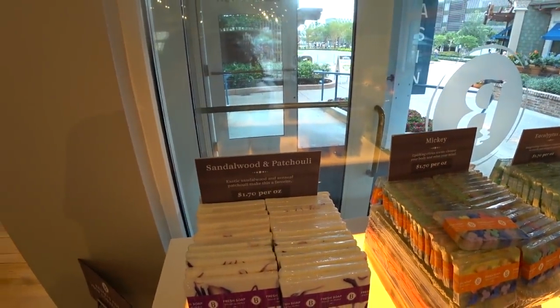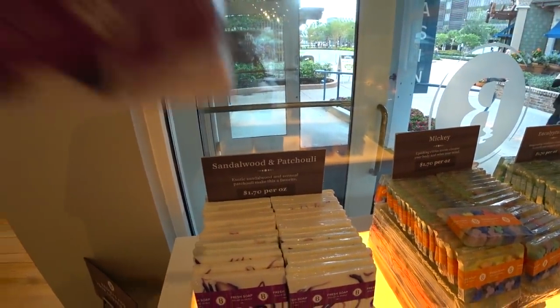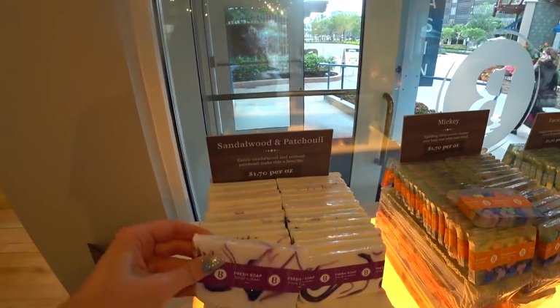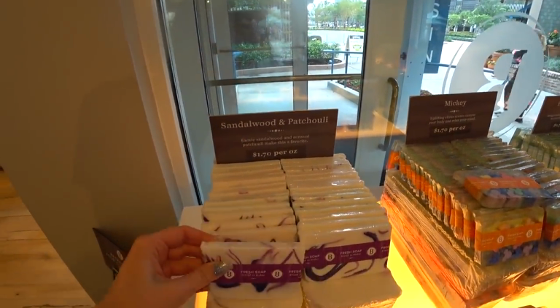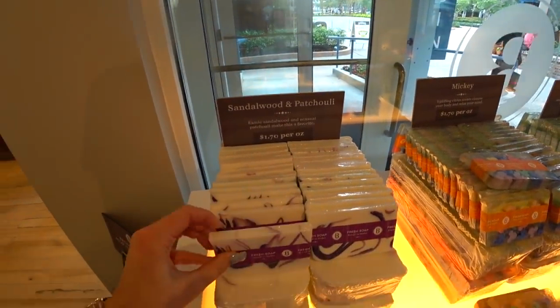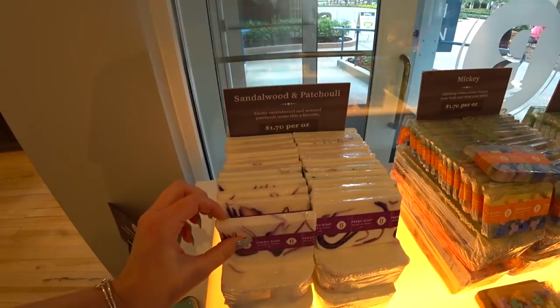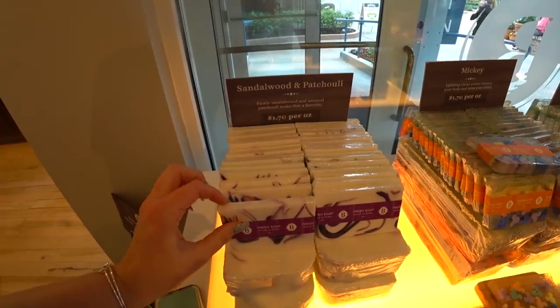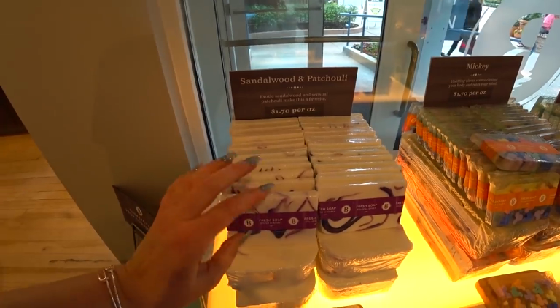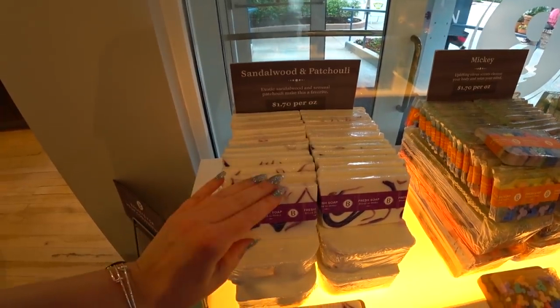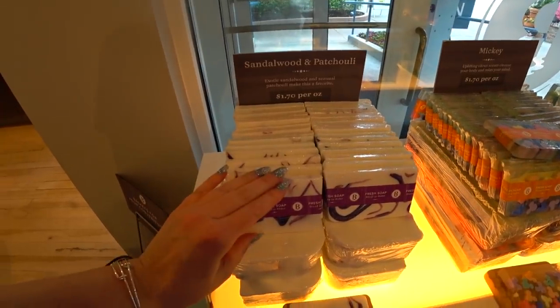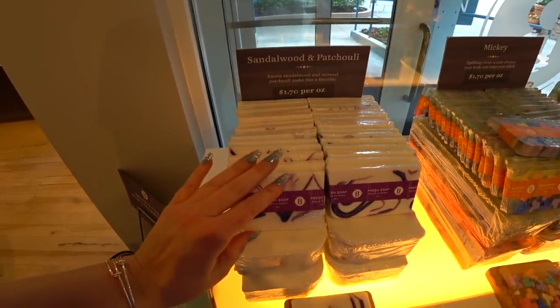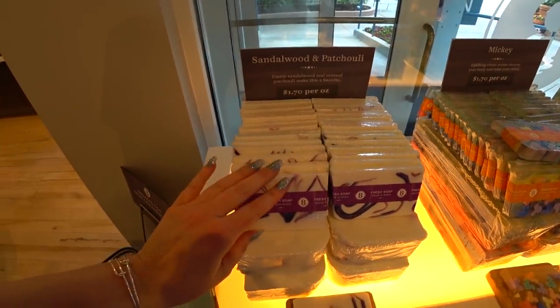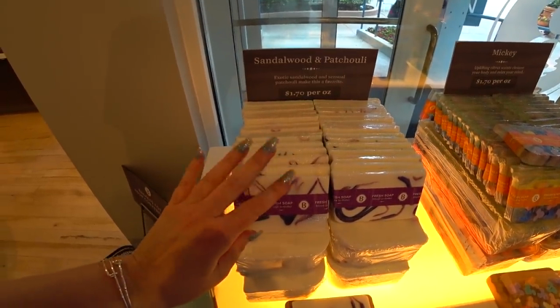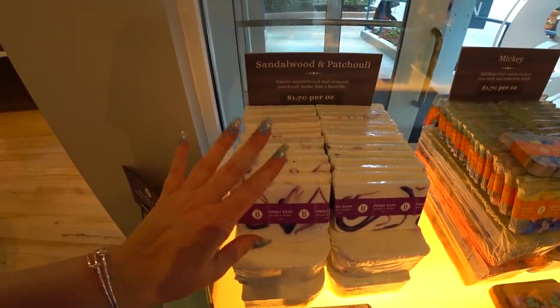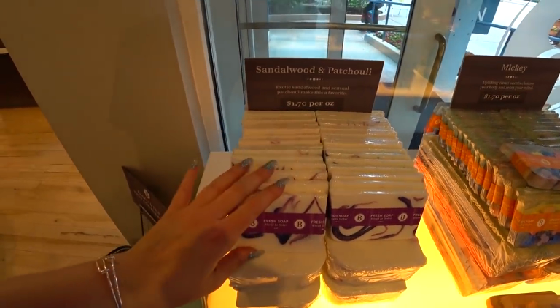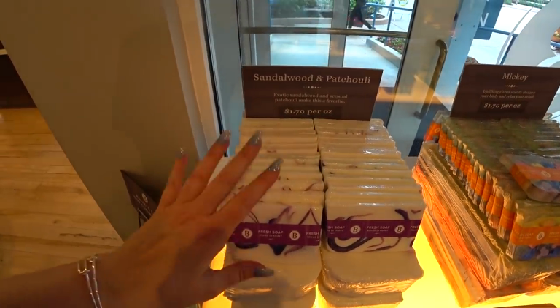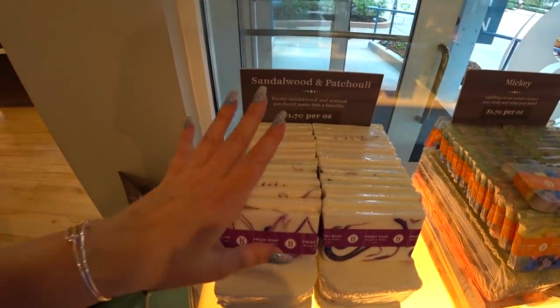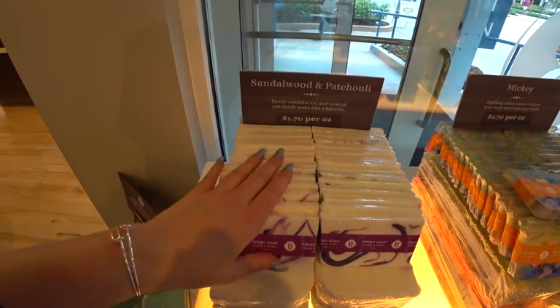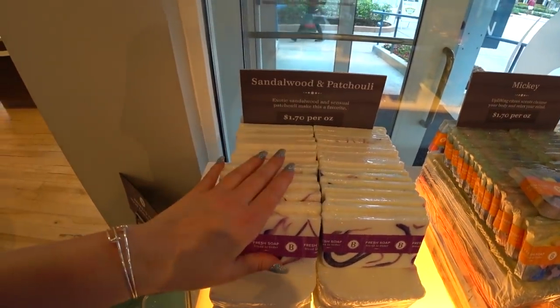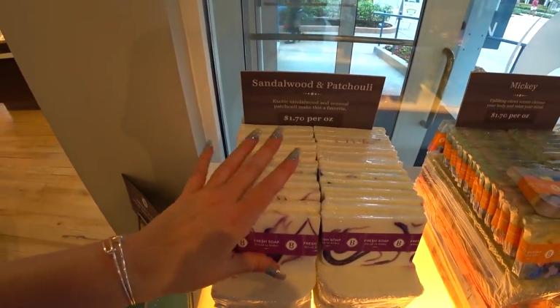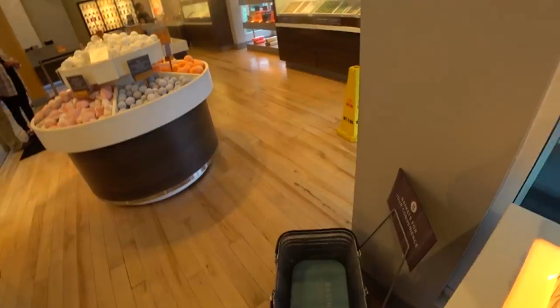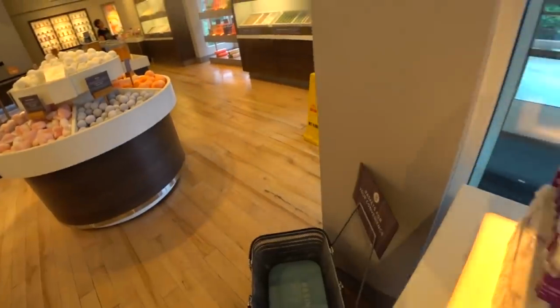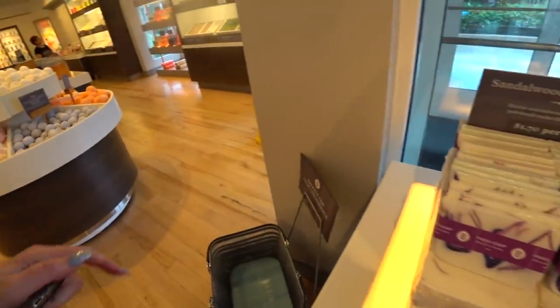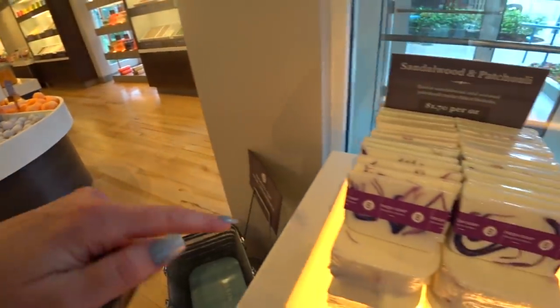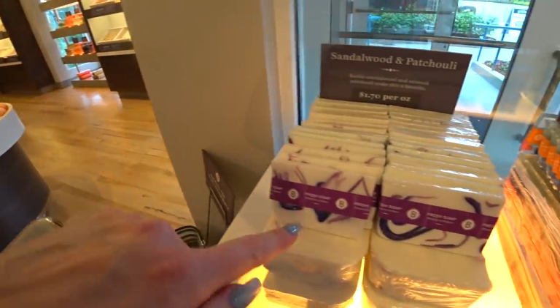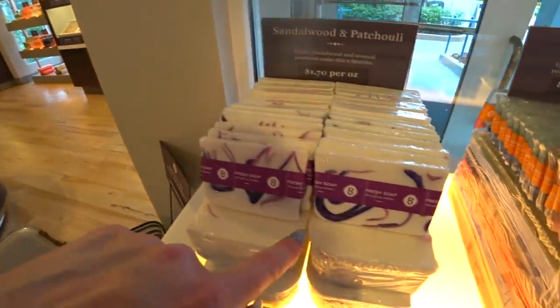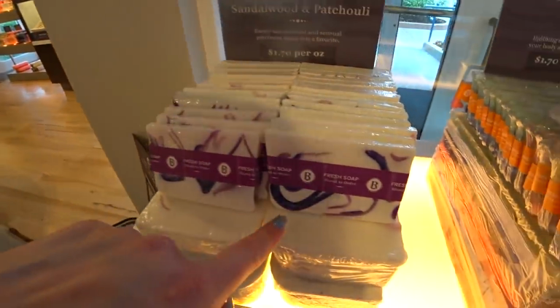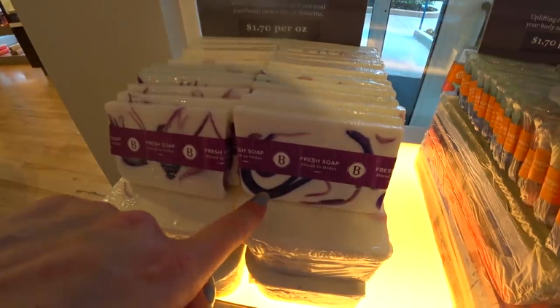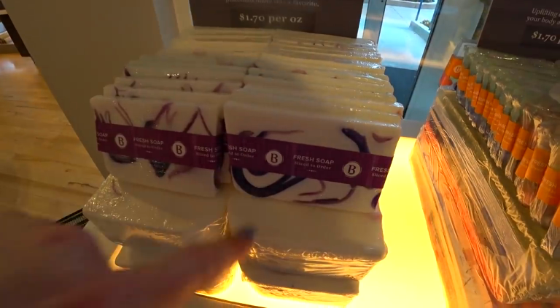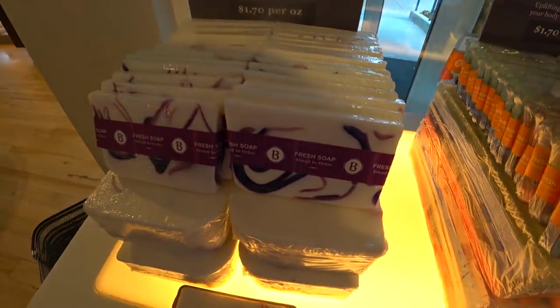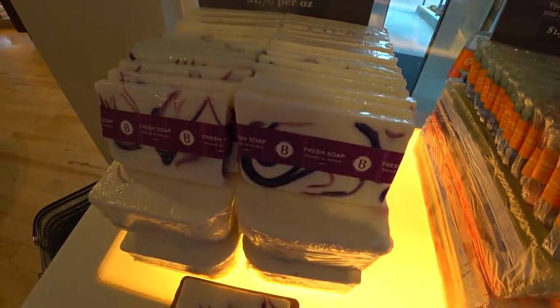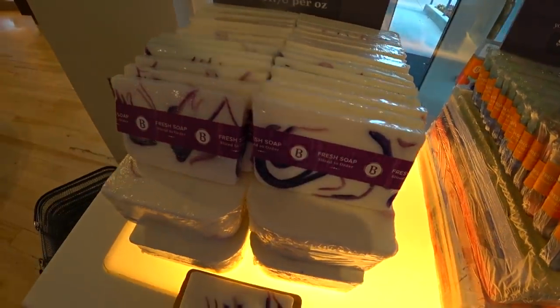They have a beautiful eucalyptus mint, and another Mickey icon with citrus. It's the multicolored Mickey icon in the clear bar. And a sandalwood and patchouli — I love patchouli. I would have to get this one. Oh my god, it smells amazing. Sandalwood and patchouli mixed together — that's my thing. One thing that could be better is if it had a little purple Mickey icons in it.